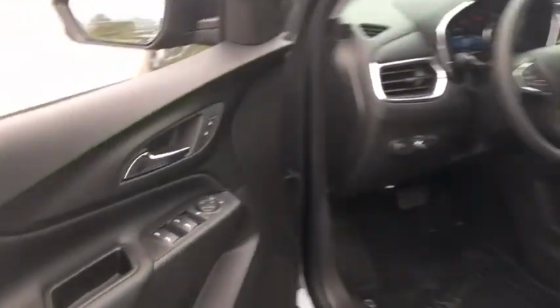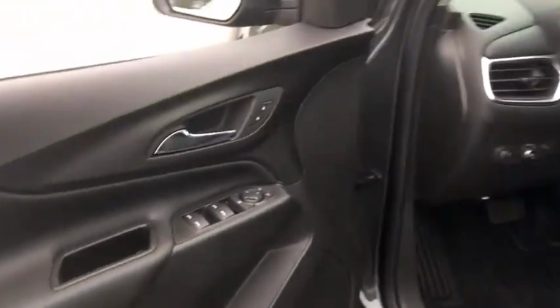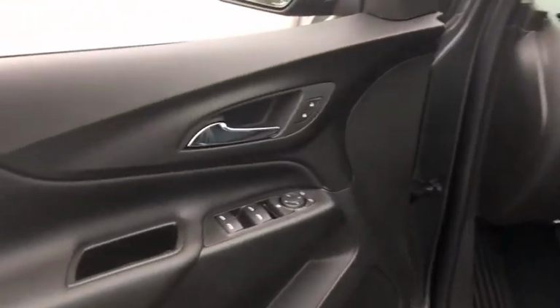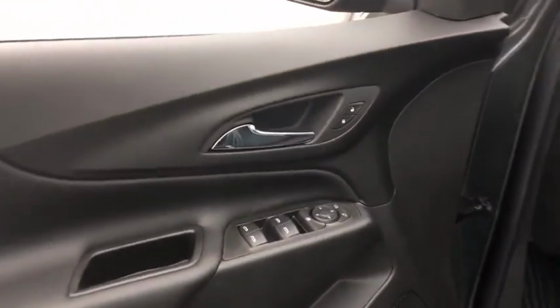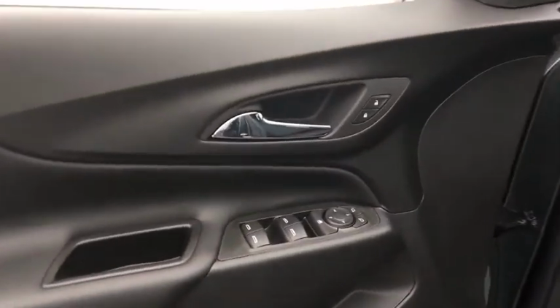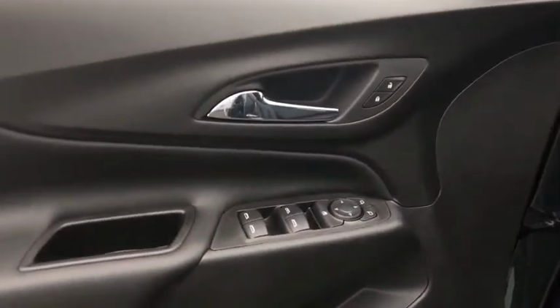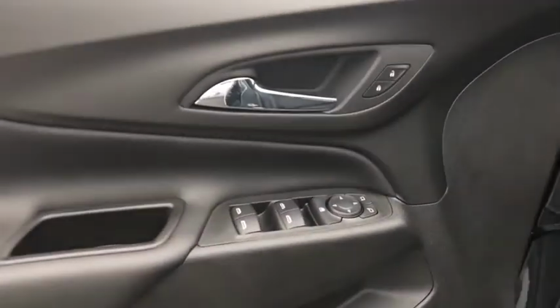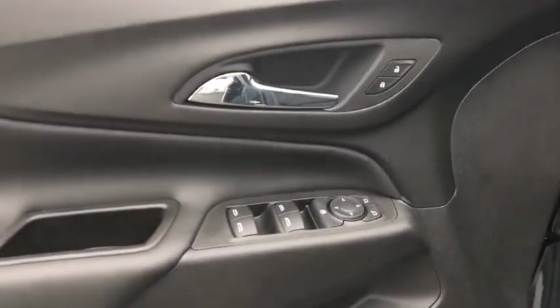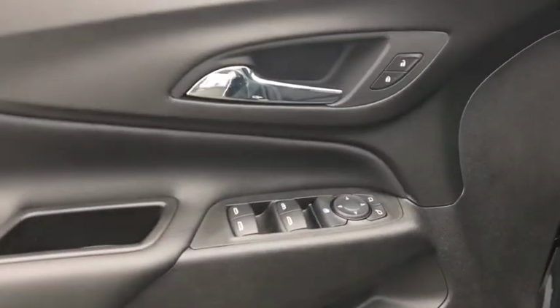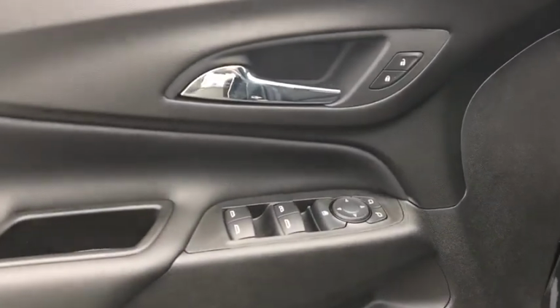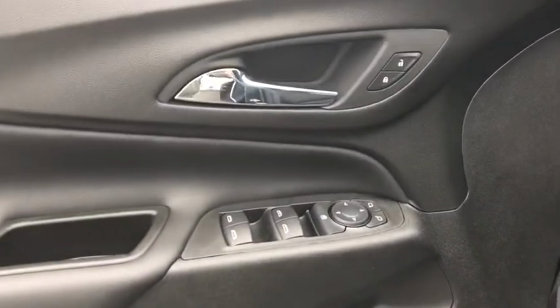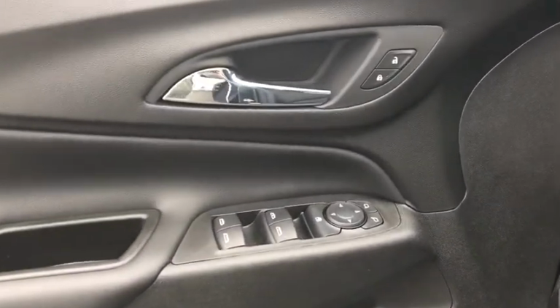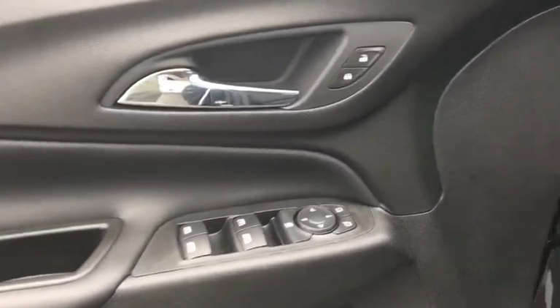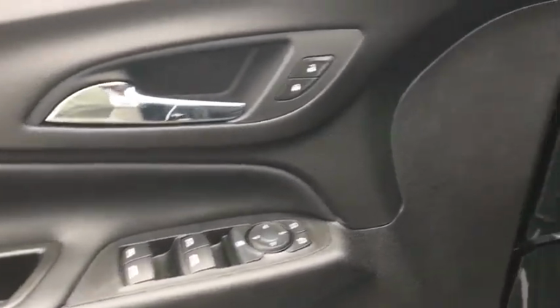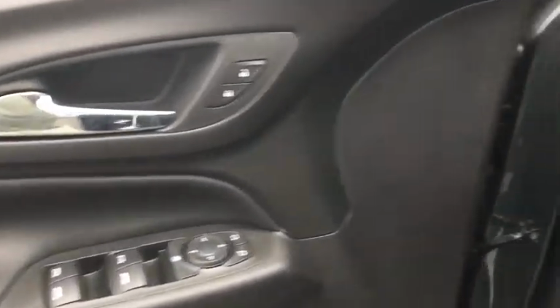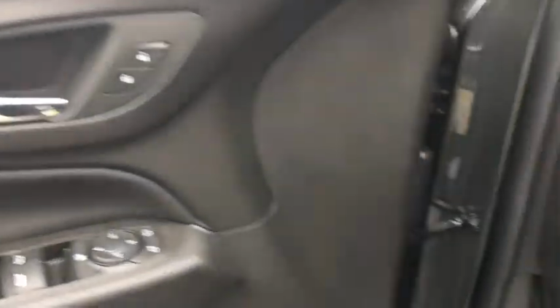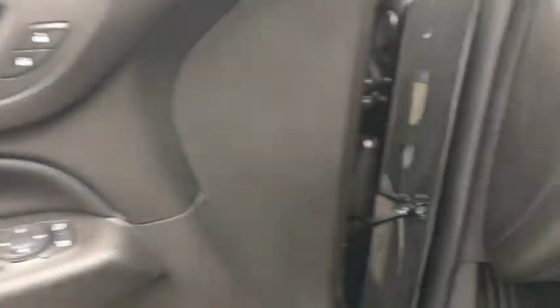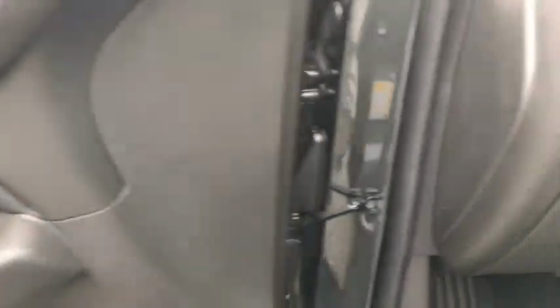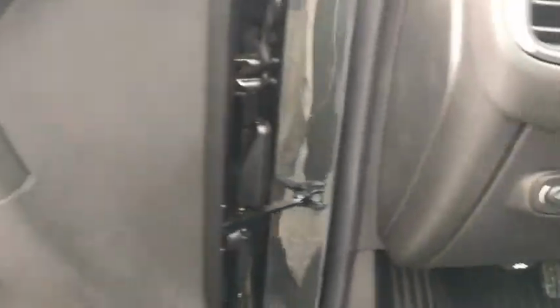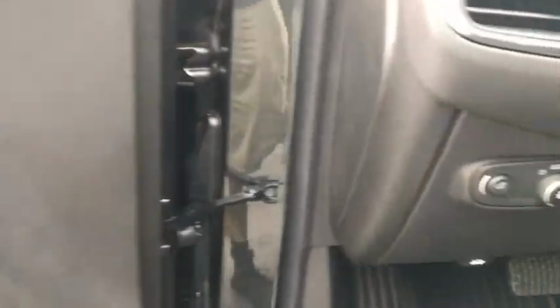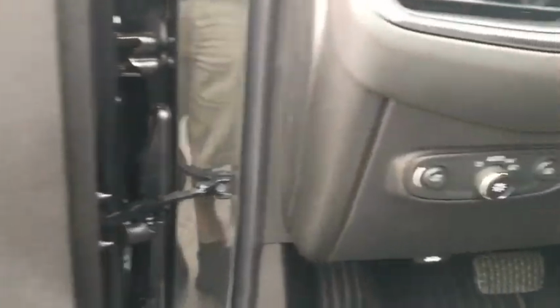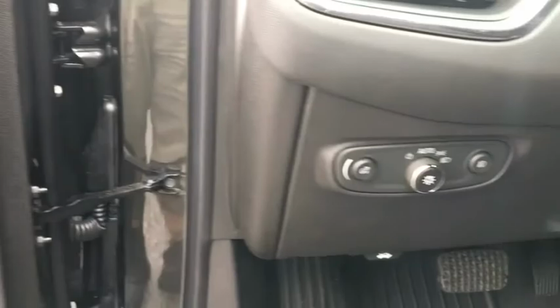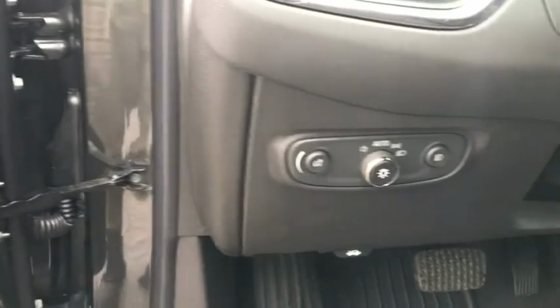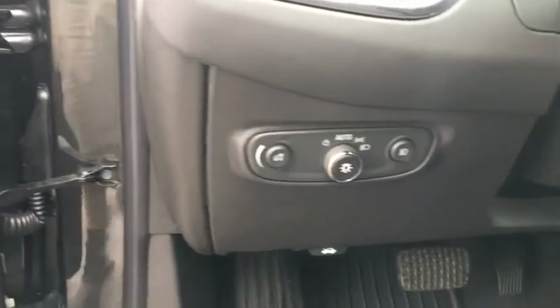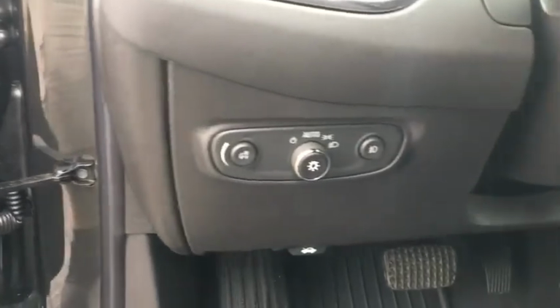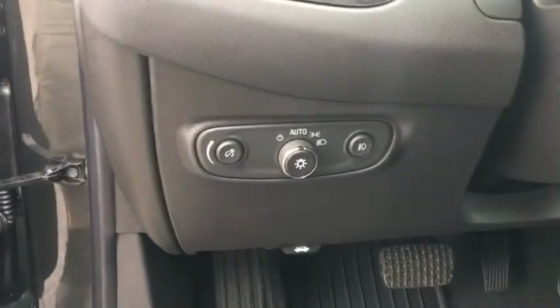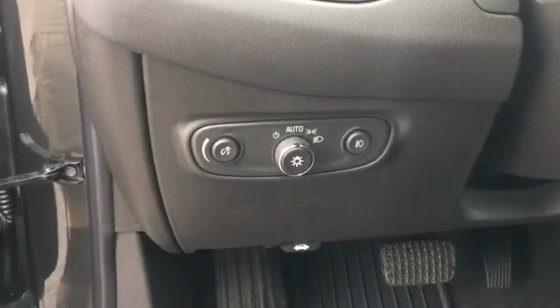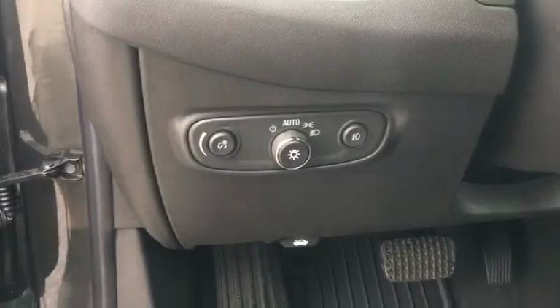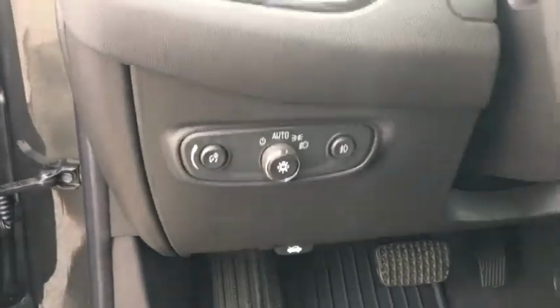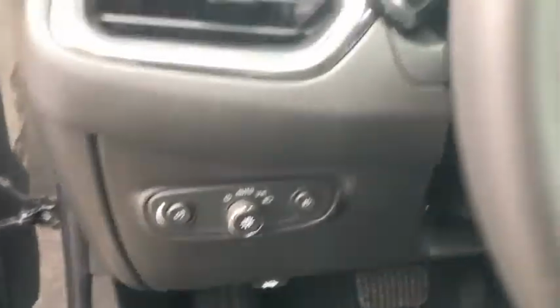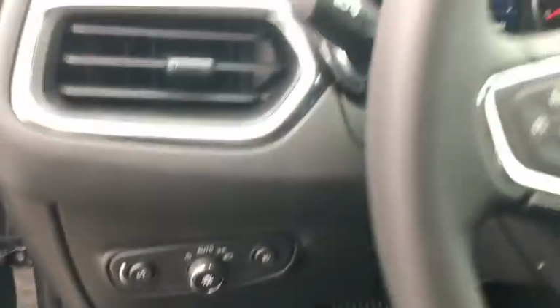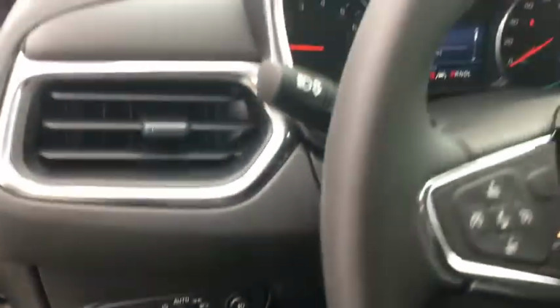Security system, power windows, panic alarm, overhead console, cargo mat, tachometer.